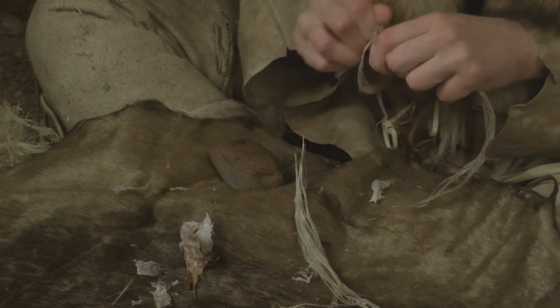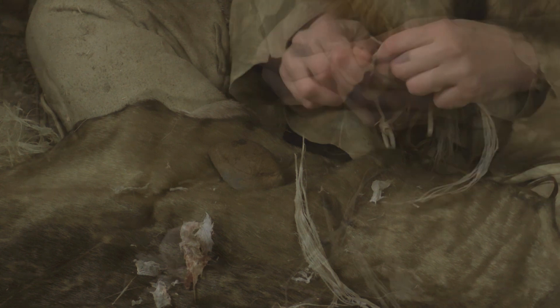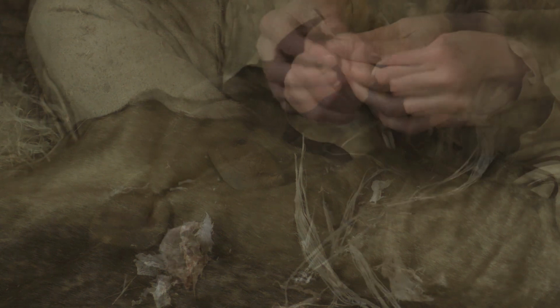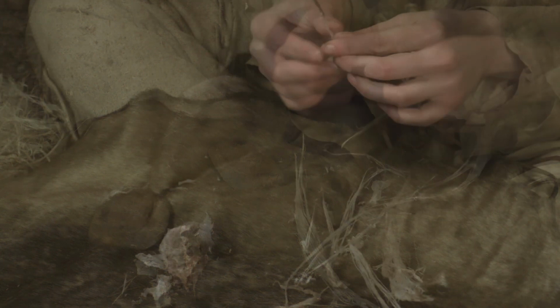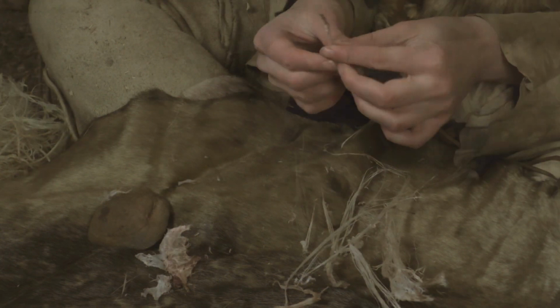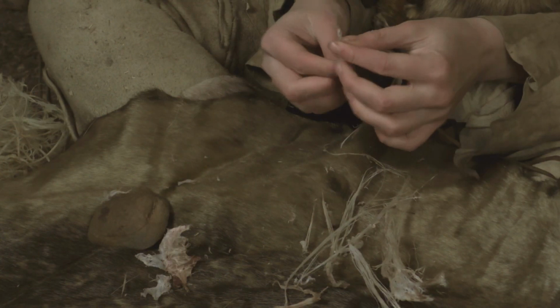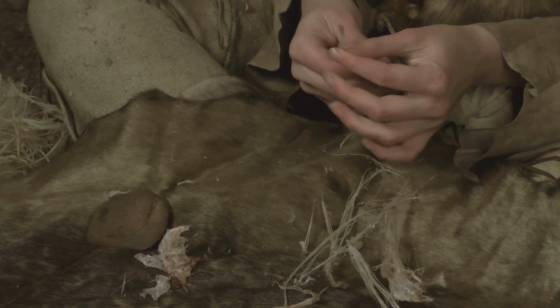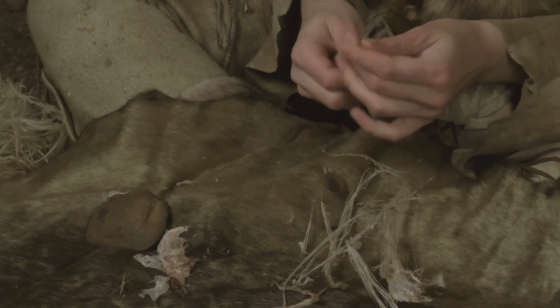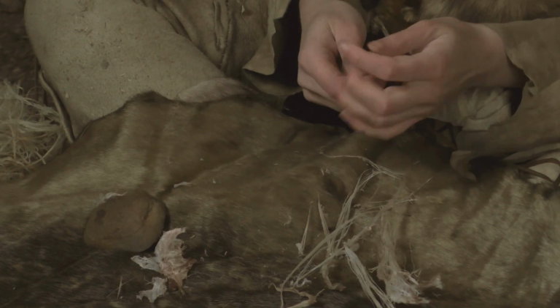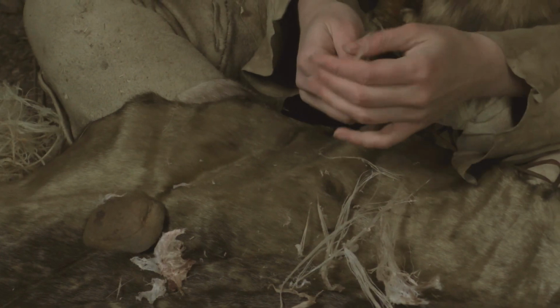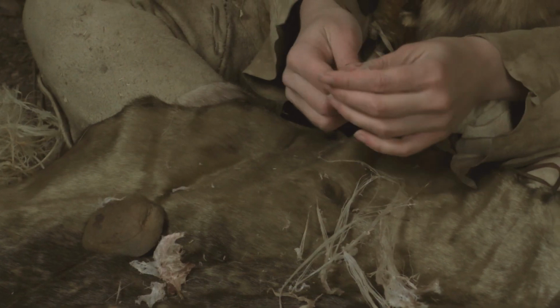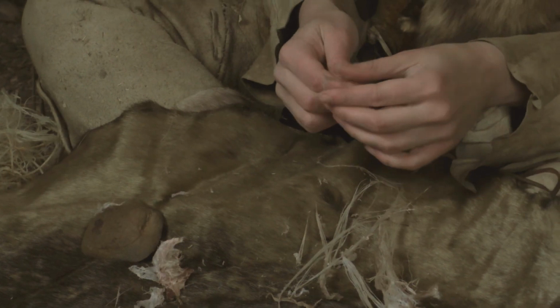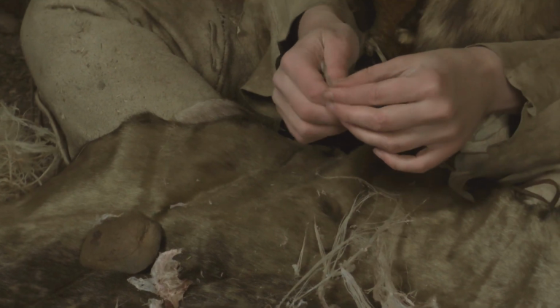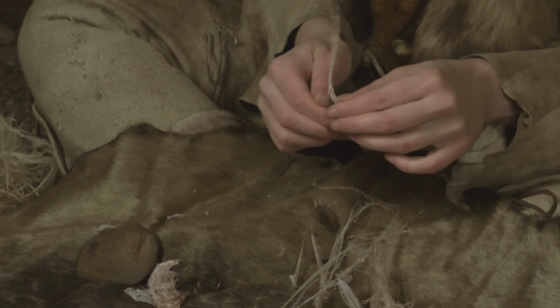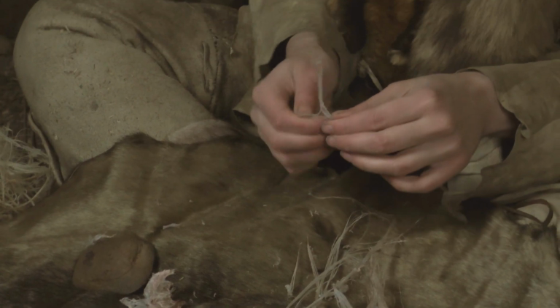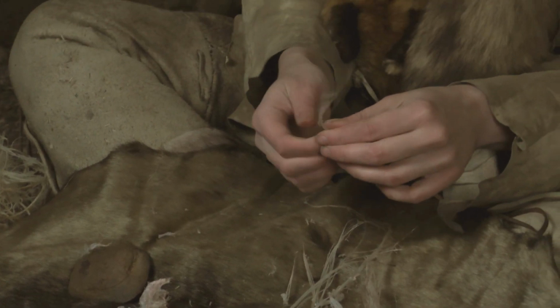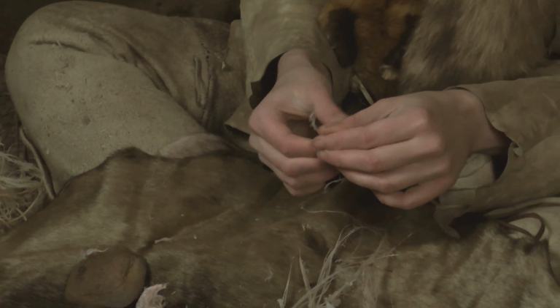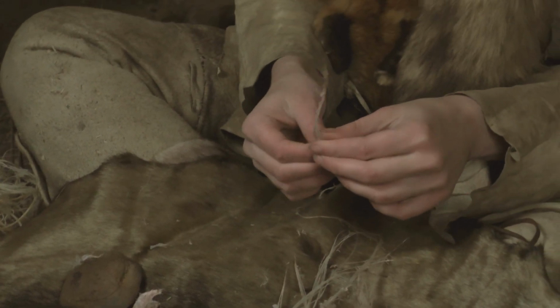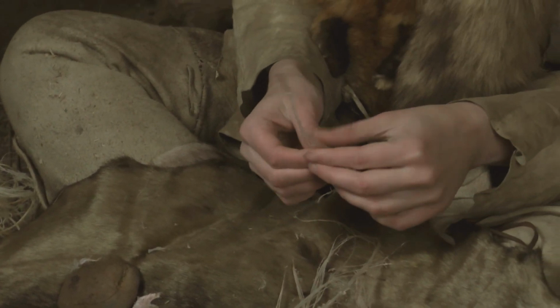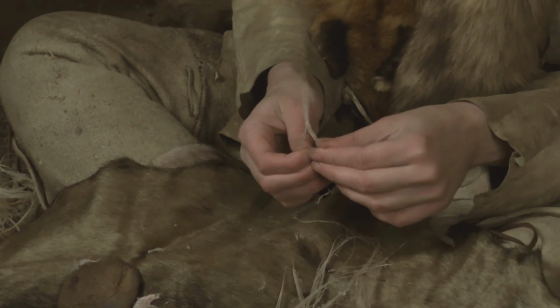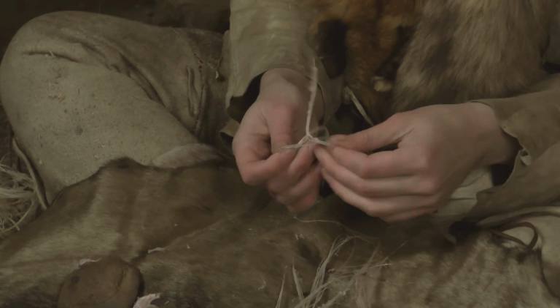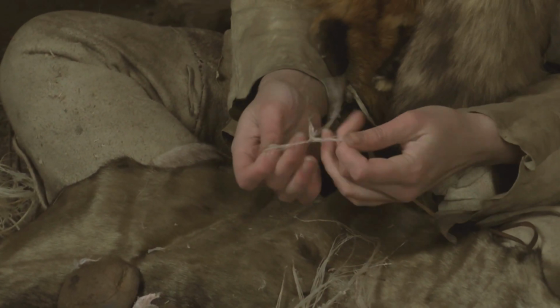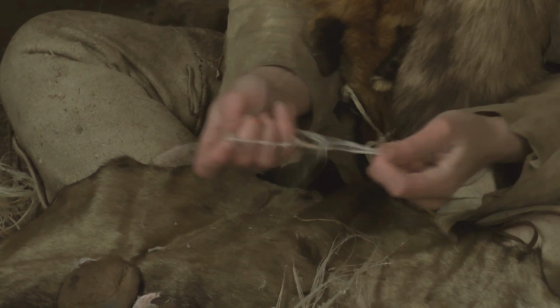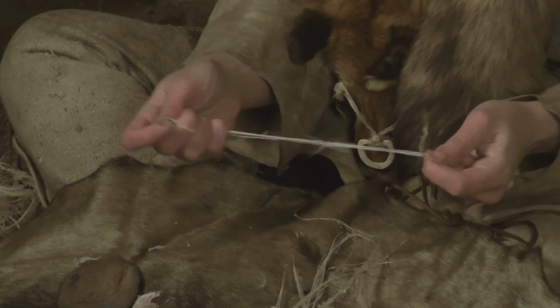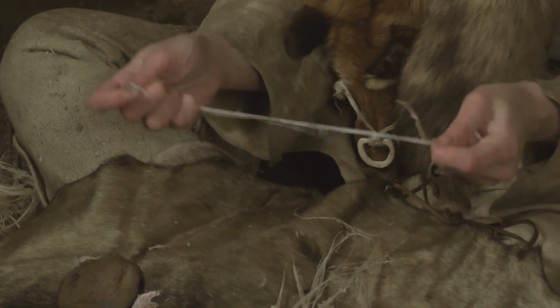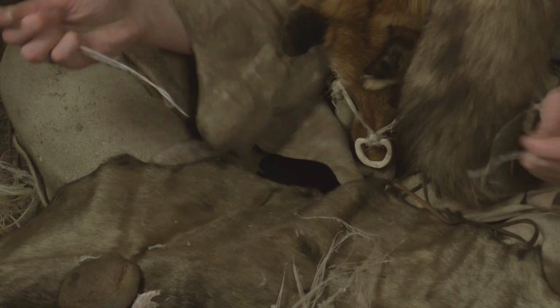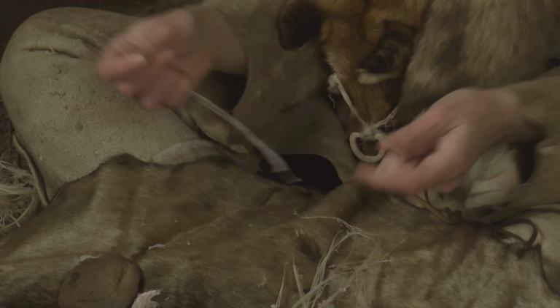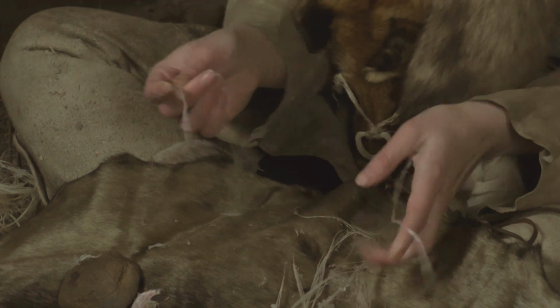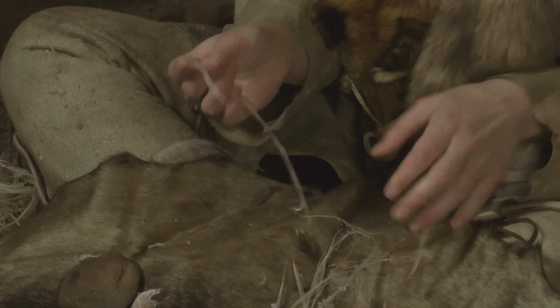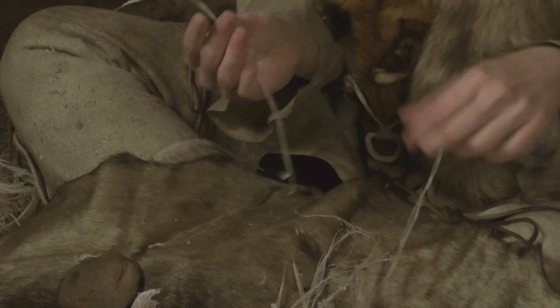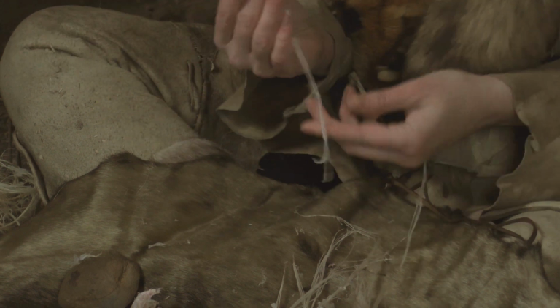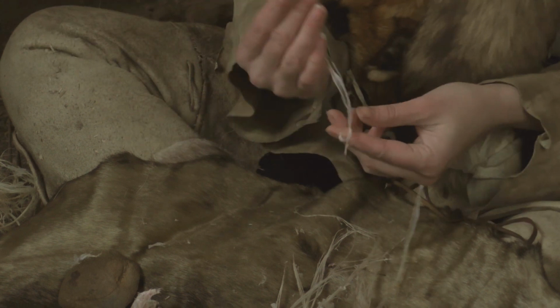Two proper sized fiber bundles are detached and twisted into a string.